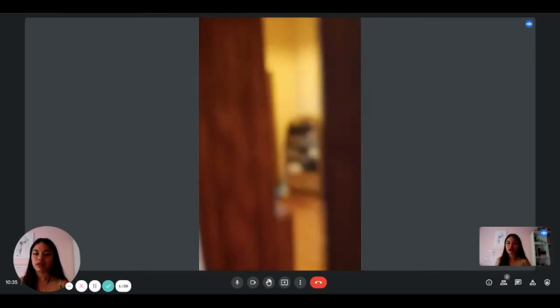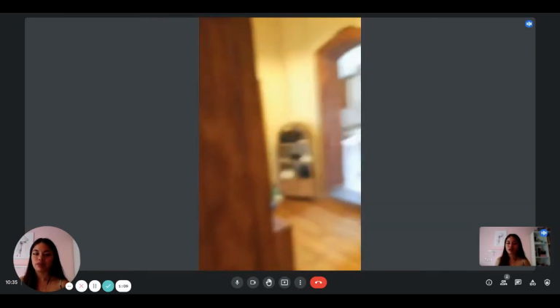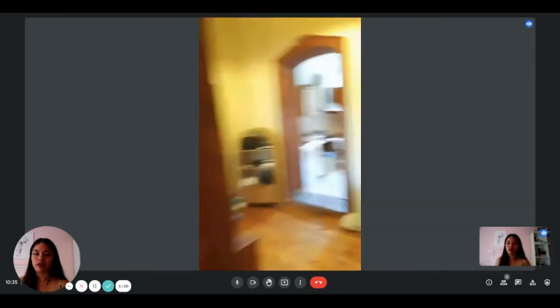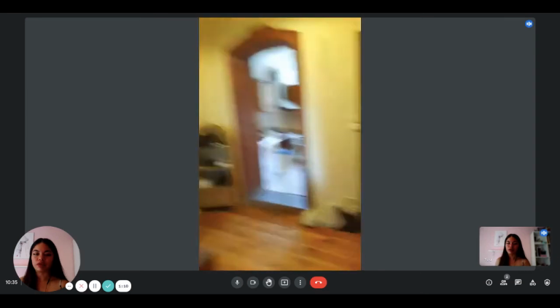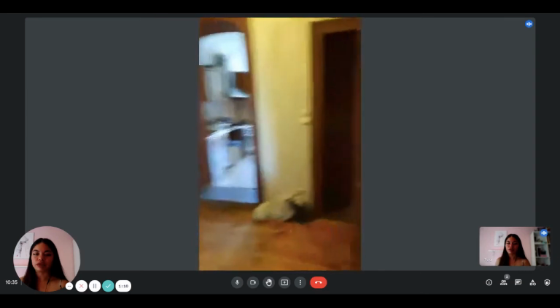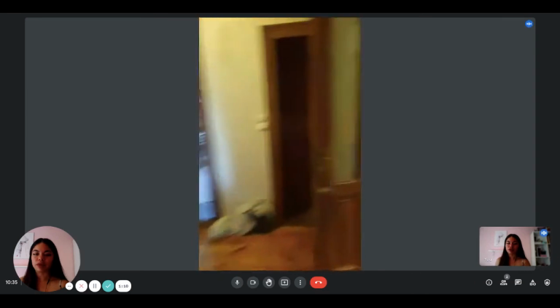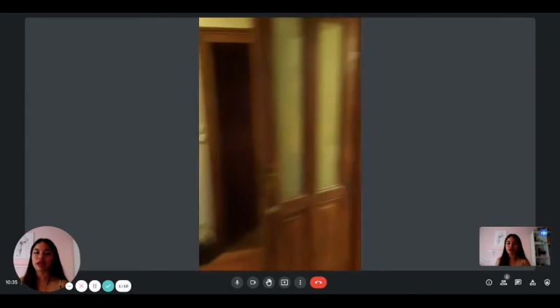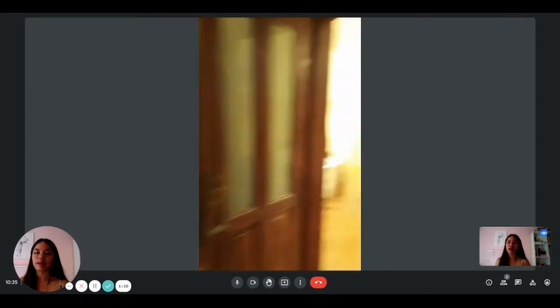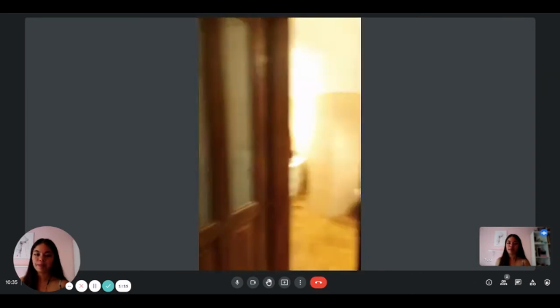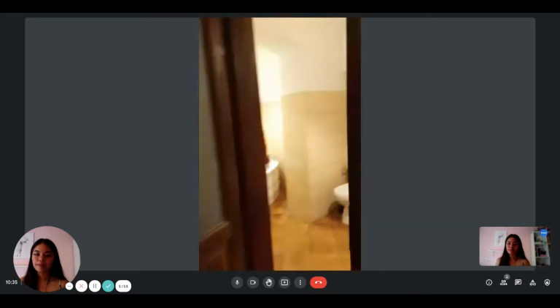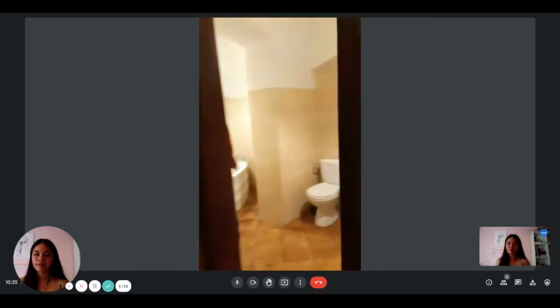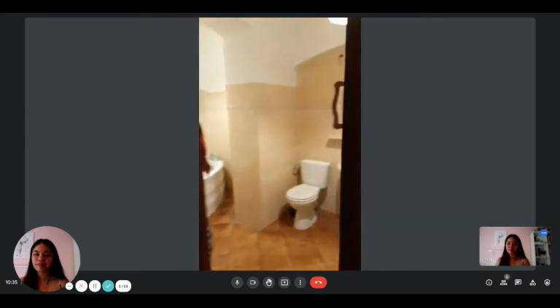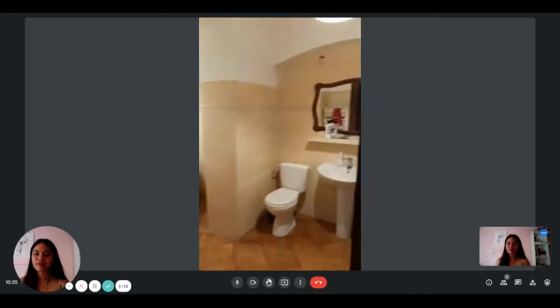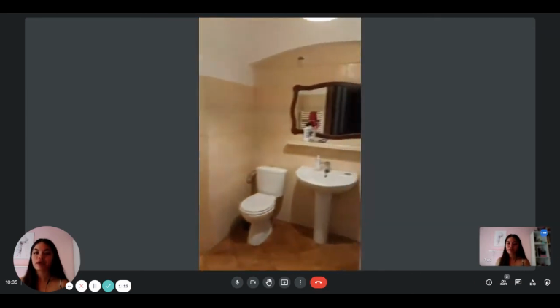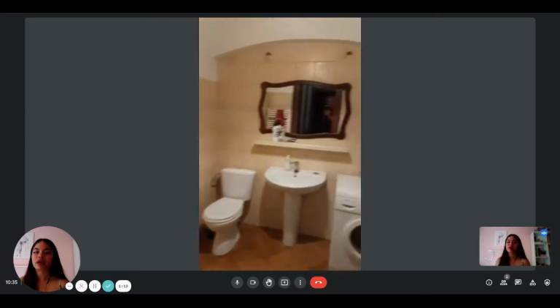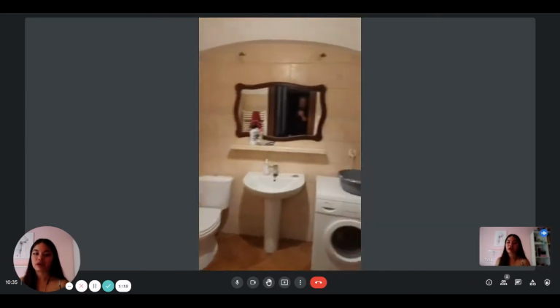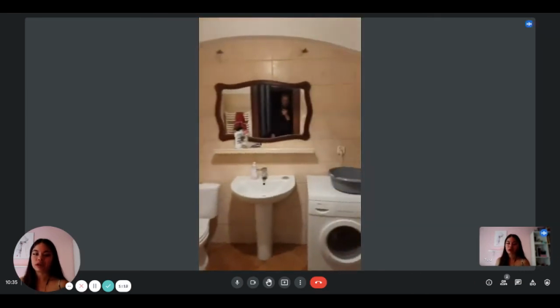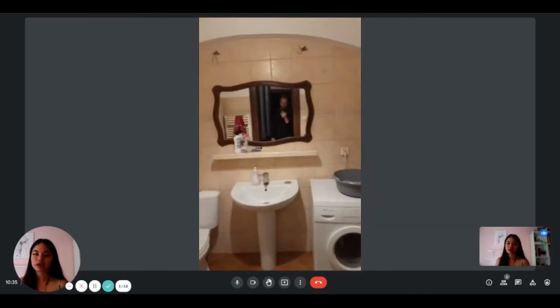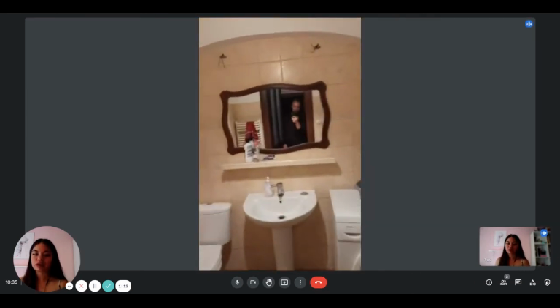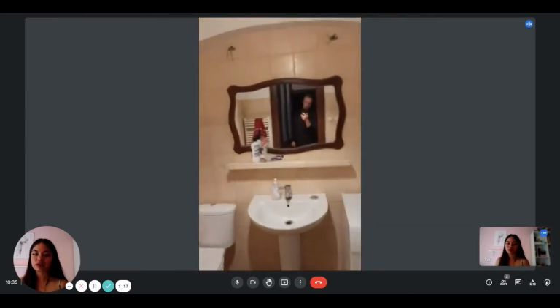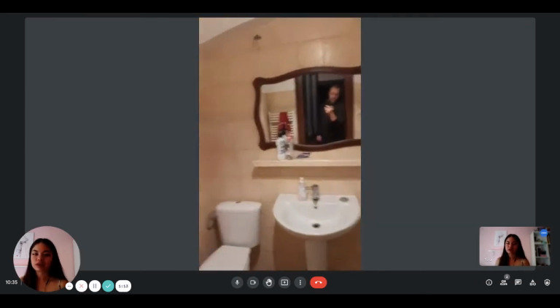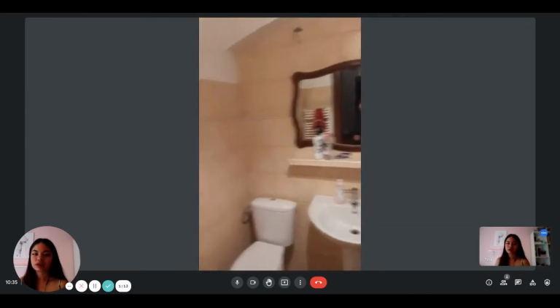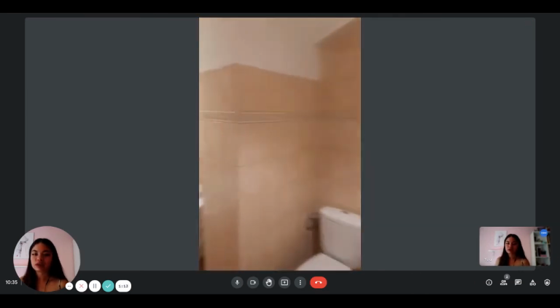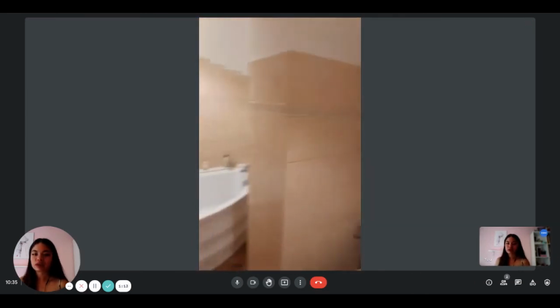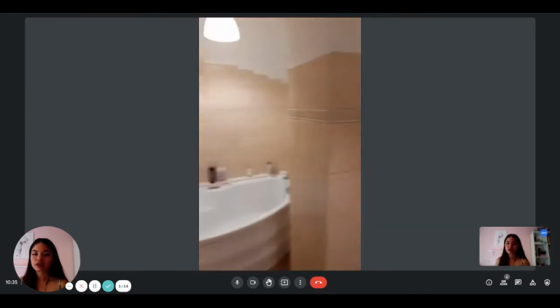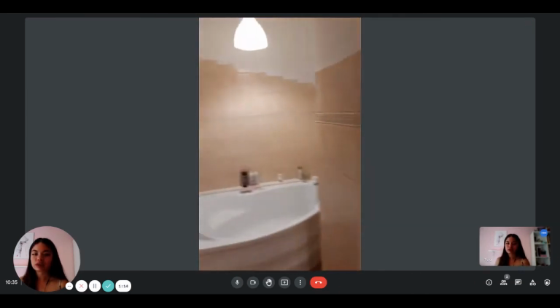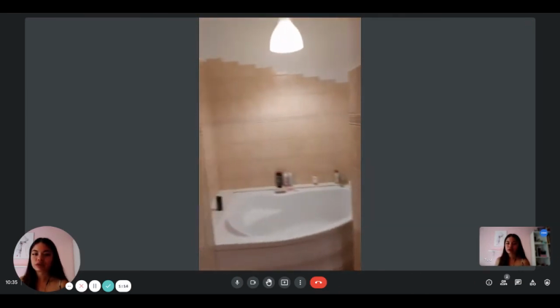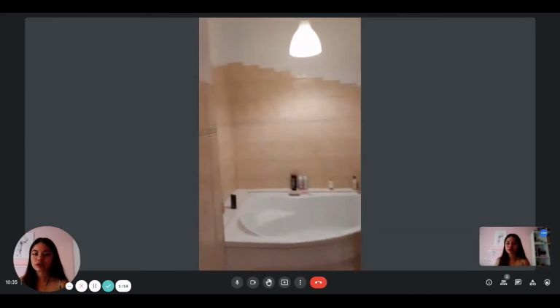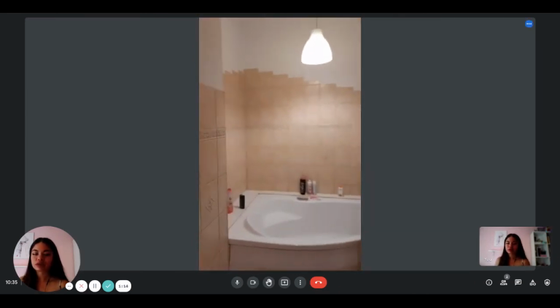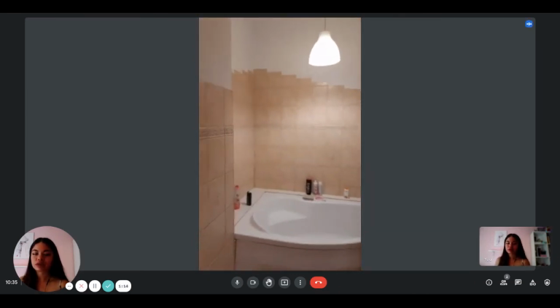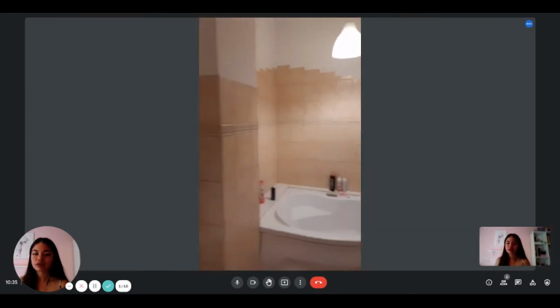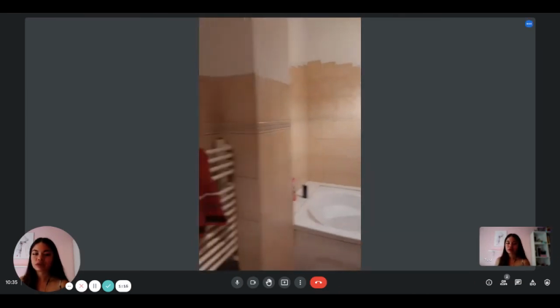And a bathroom as well — it's here. With a bath, right?